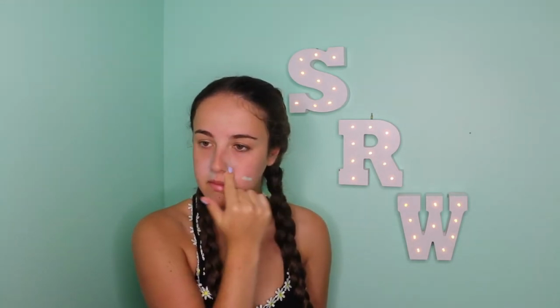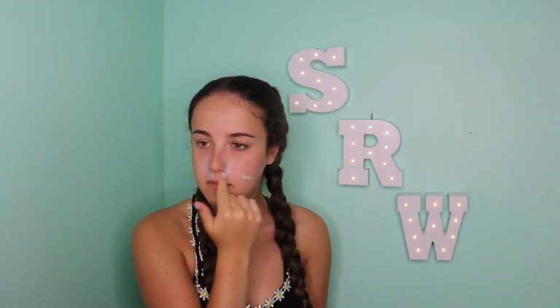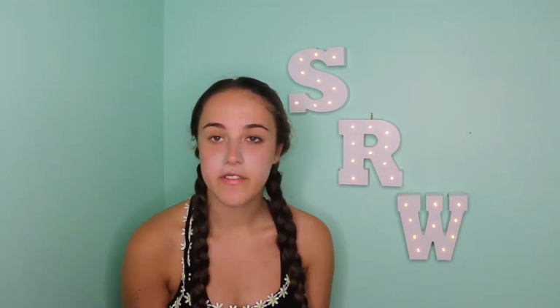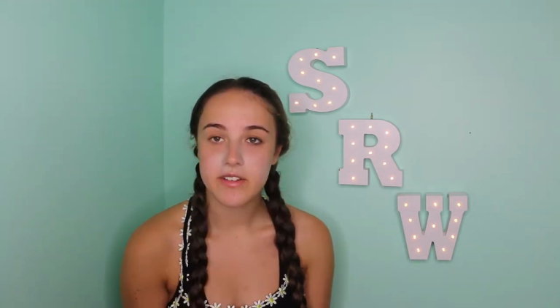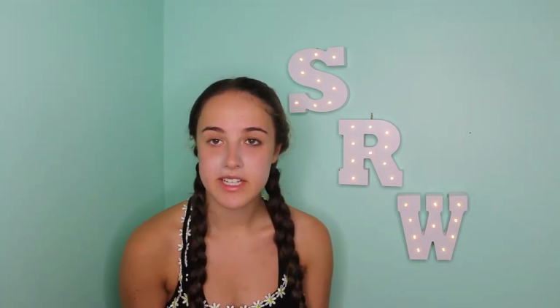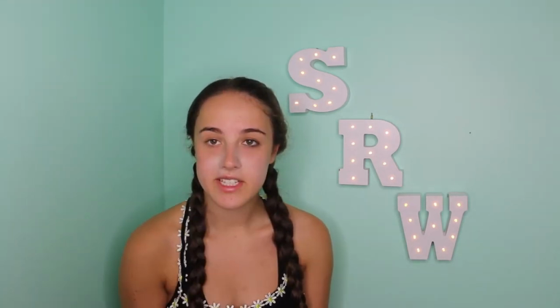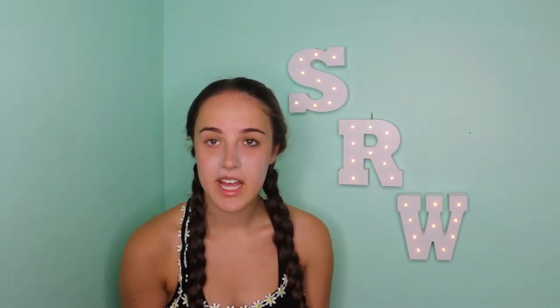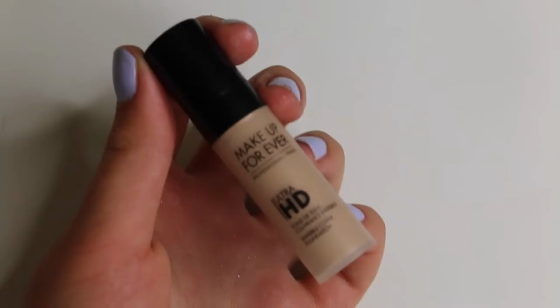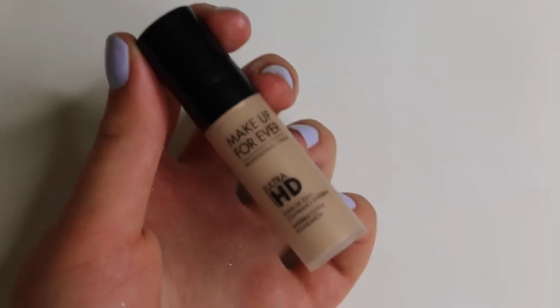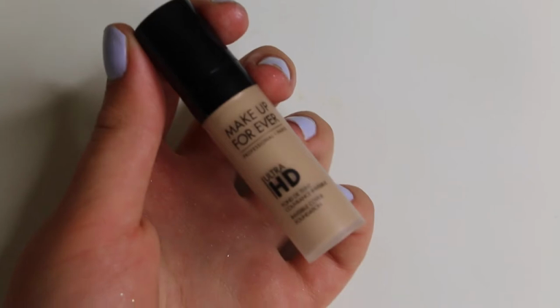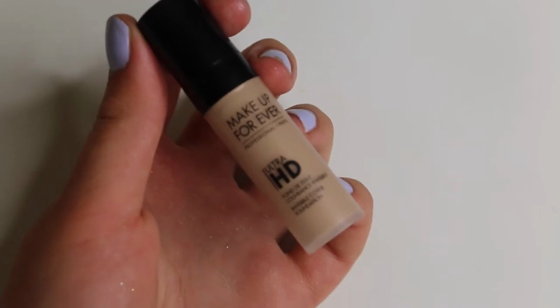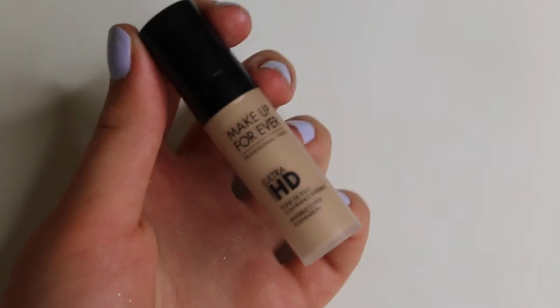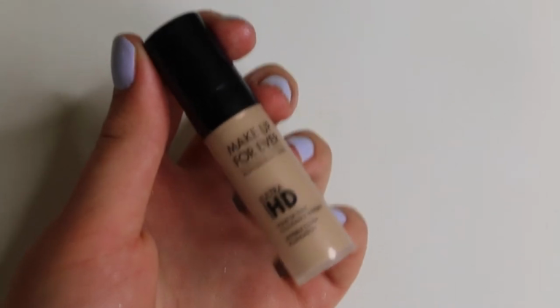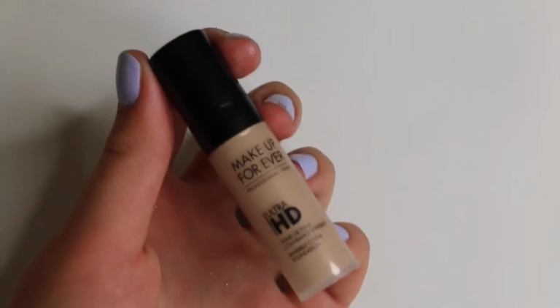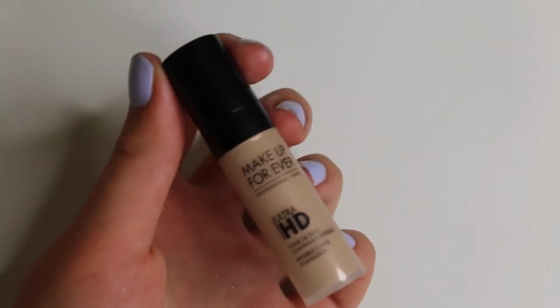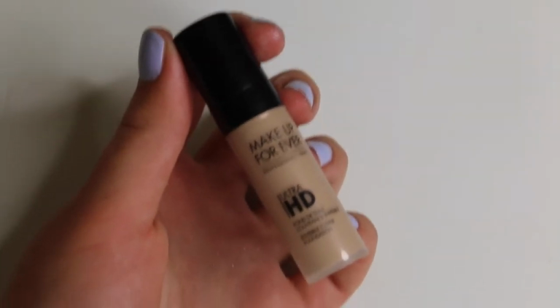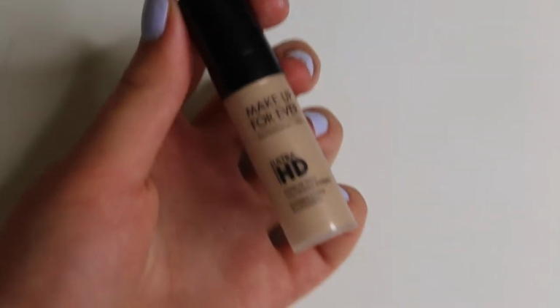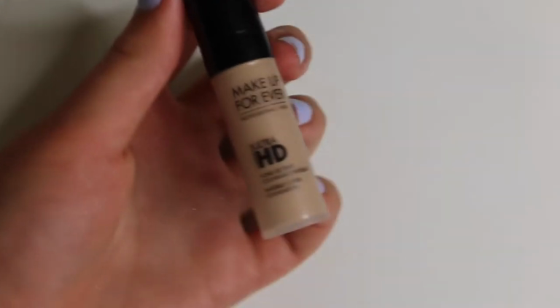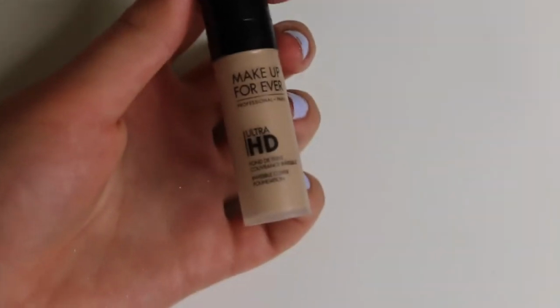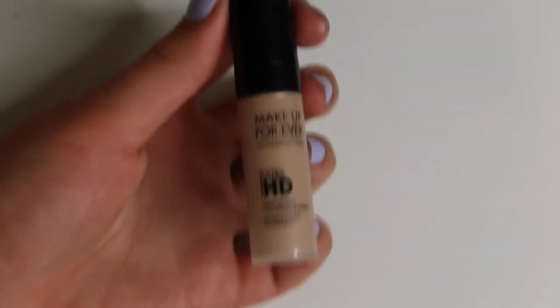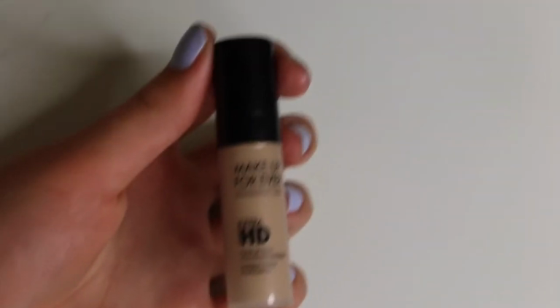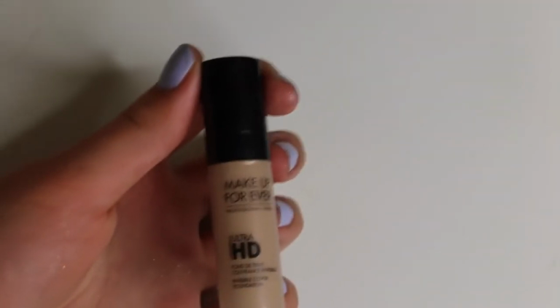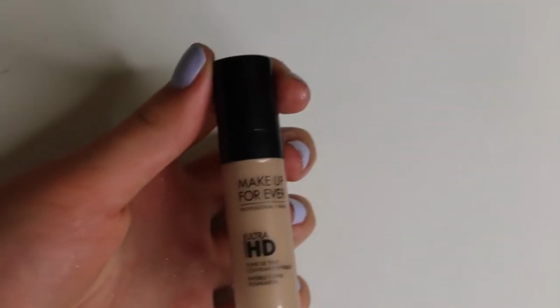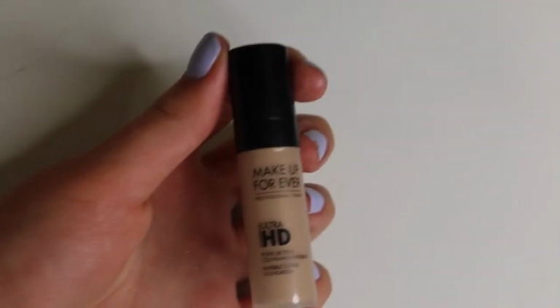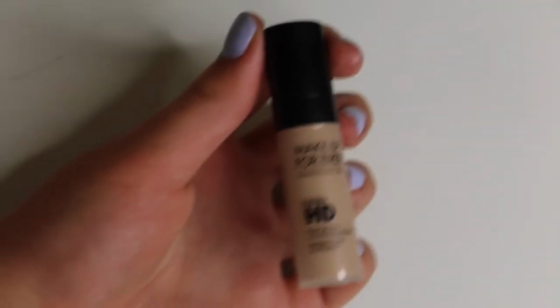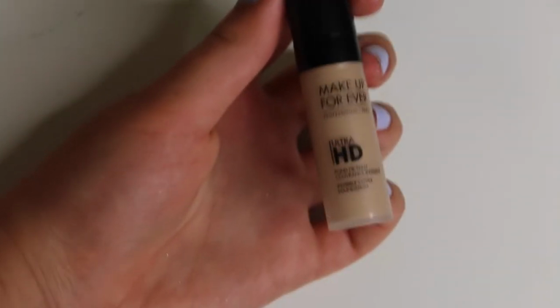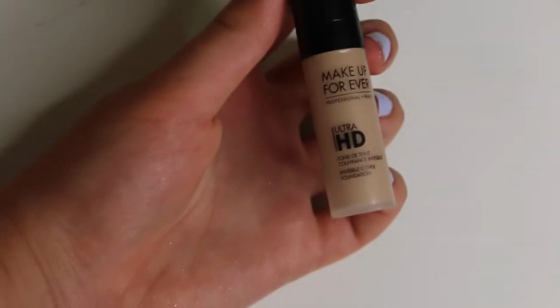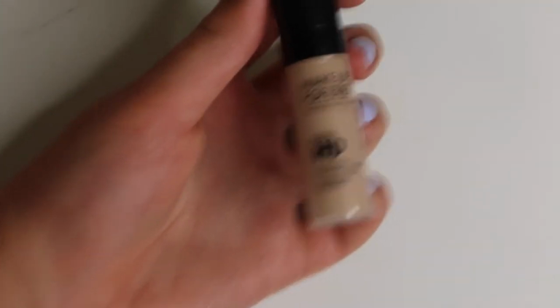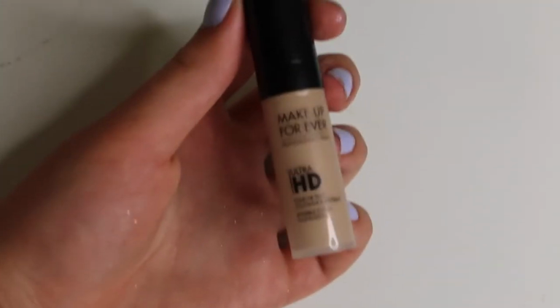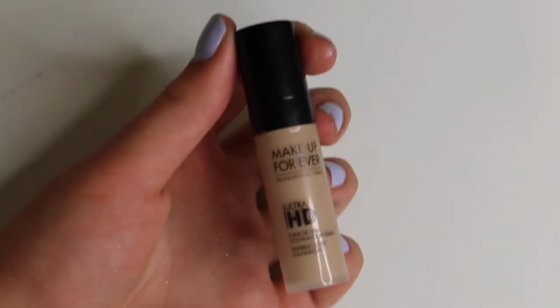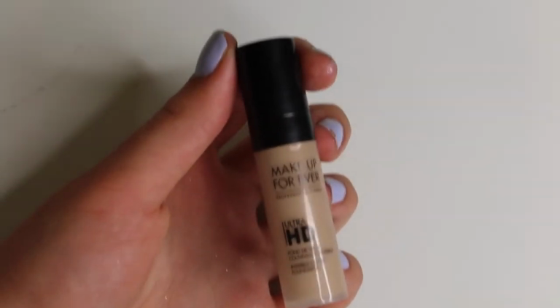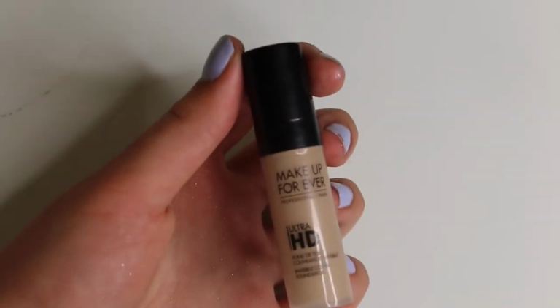For foundation today, I'm going to be using the Make Up Forever Ultra HD Invisible Foundation.